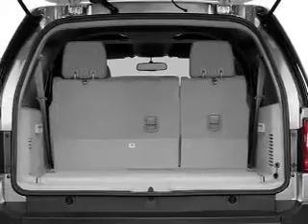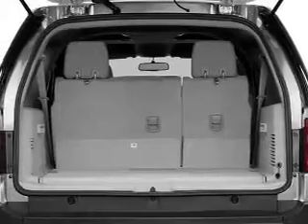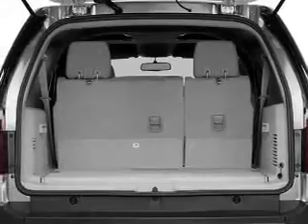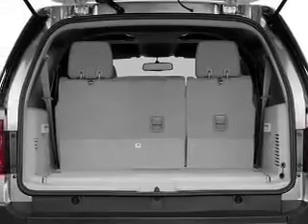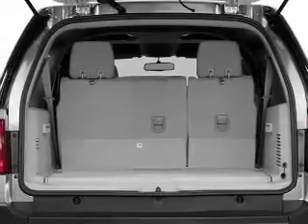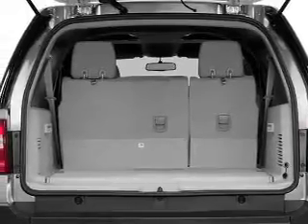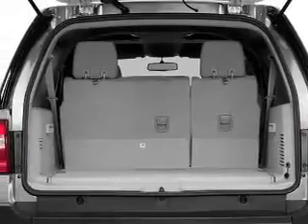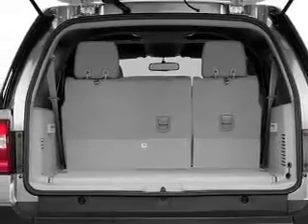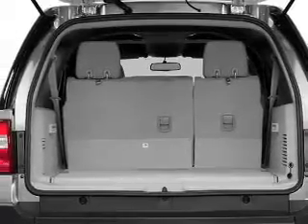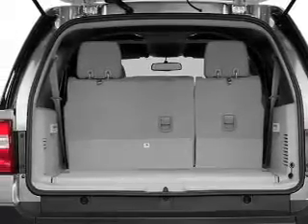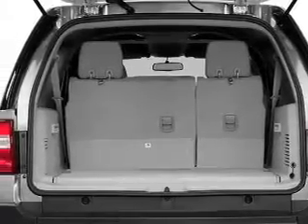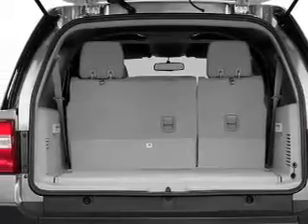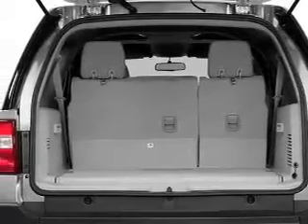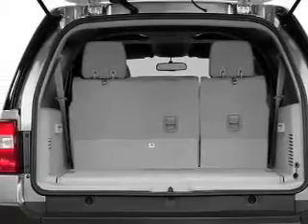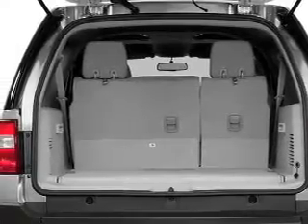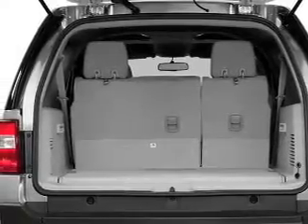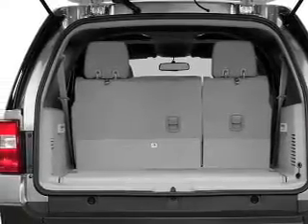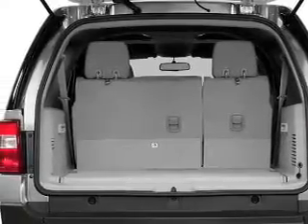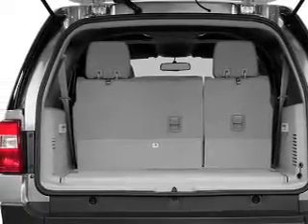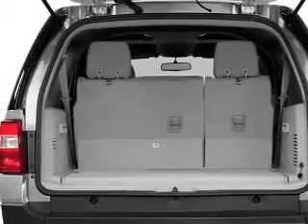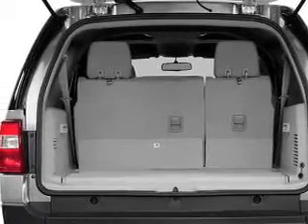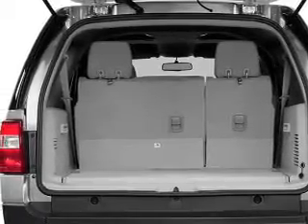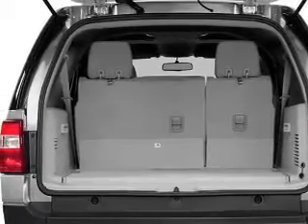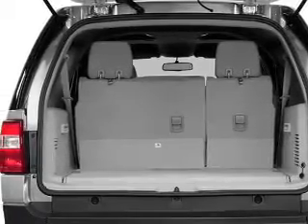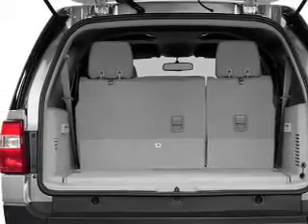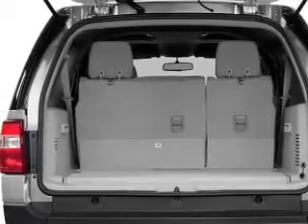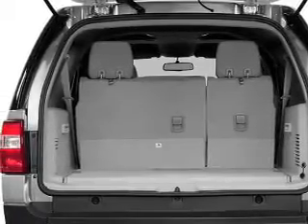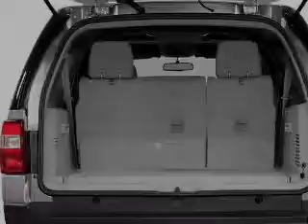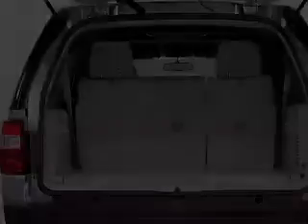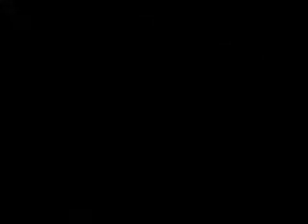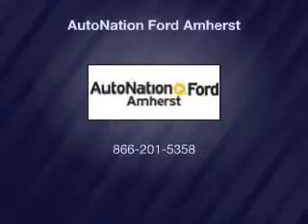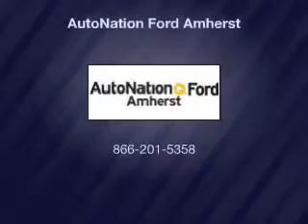Let us put you in the driver's seat today. Call or click to contact us now.